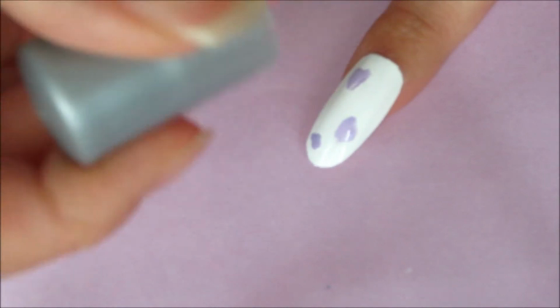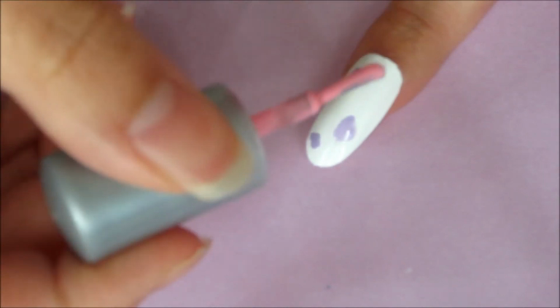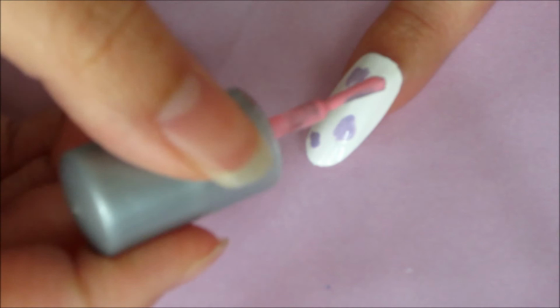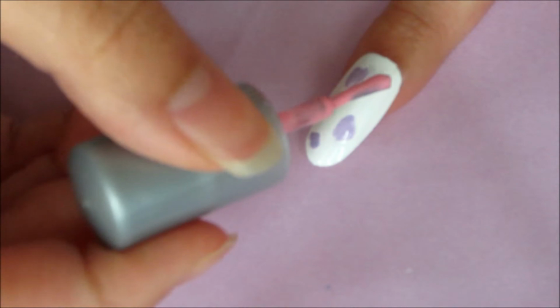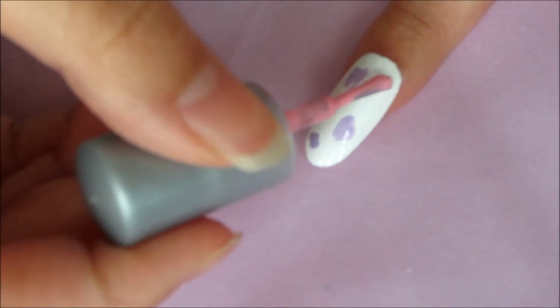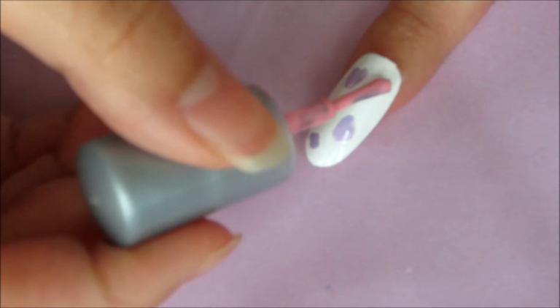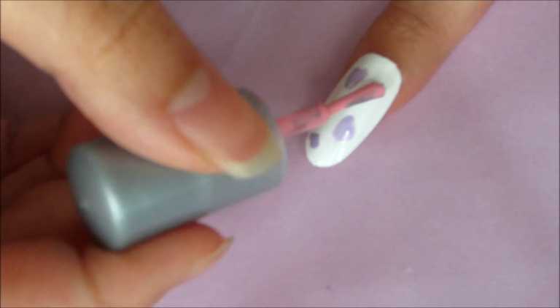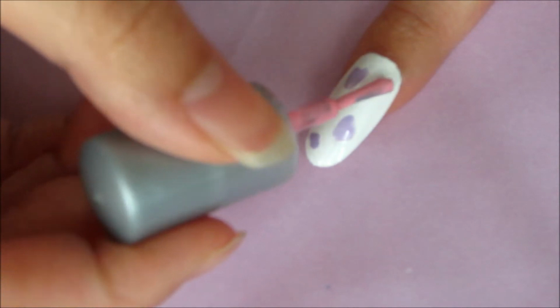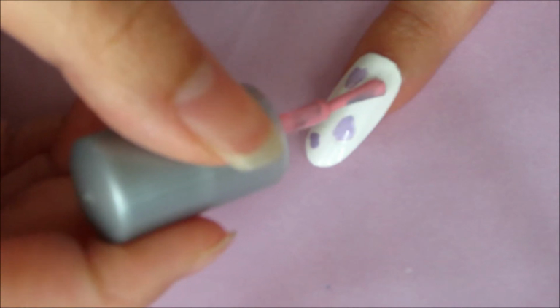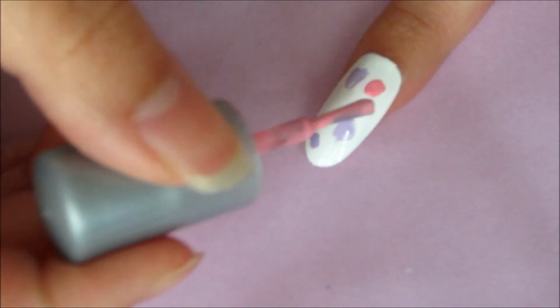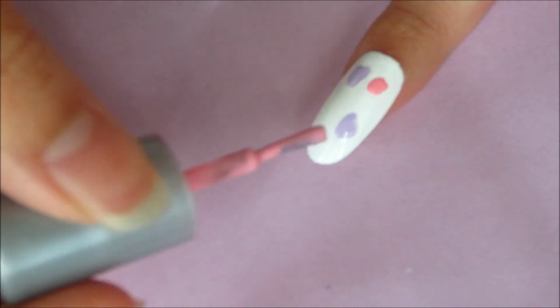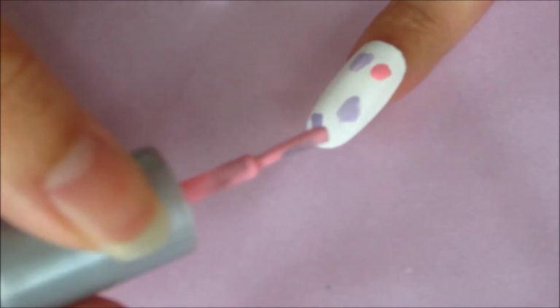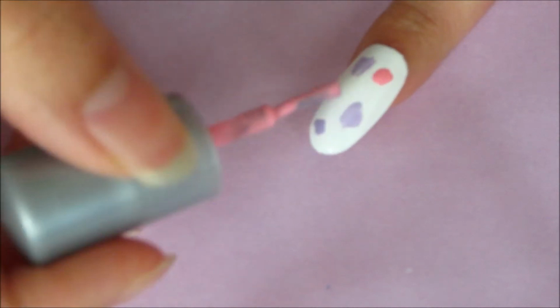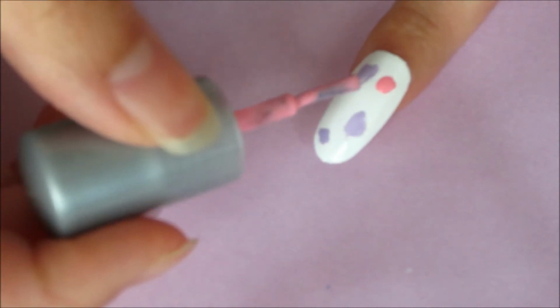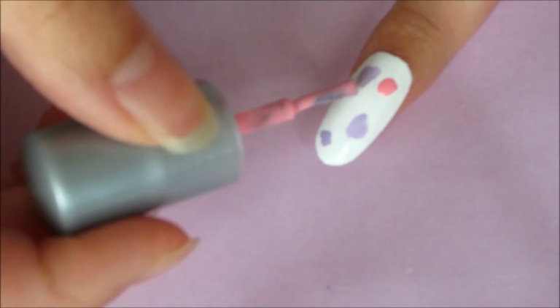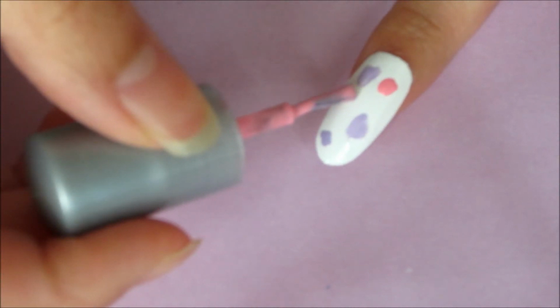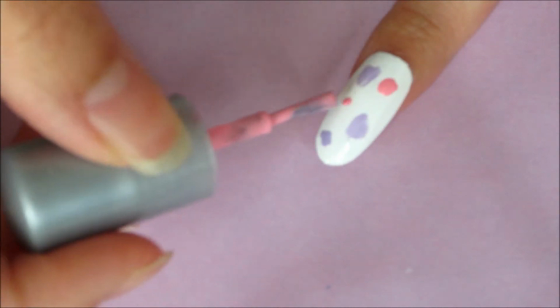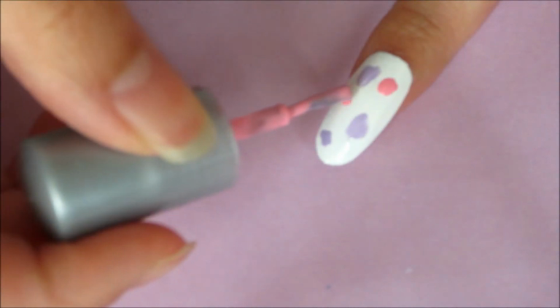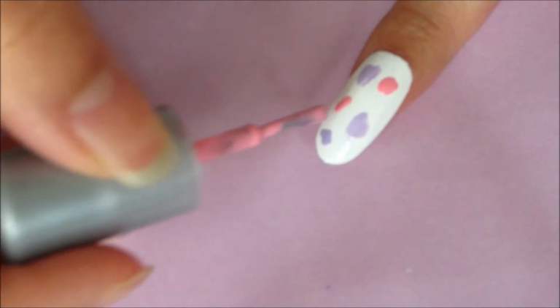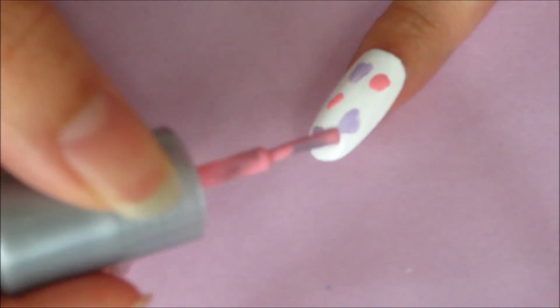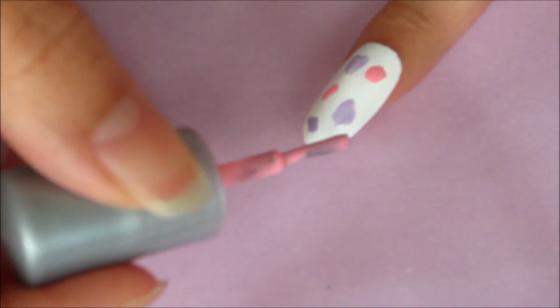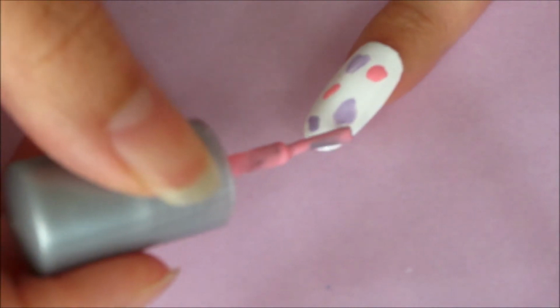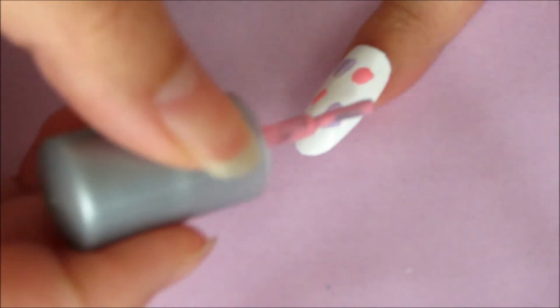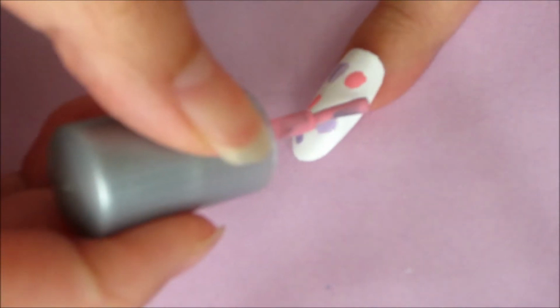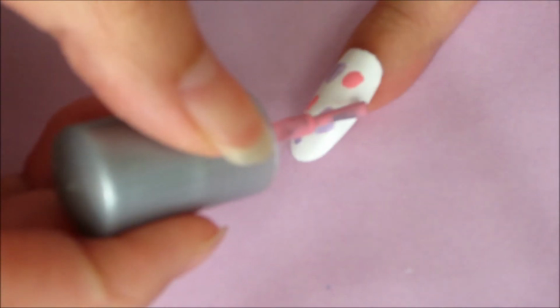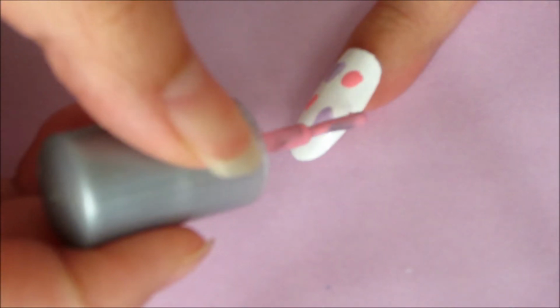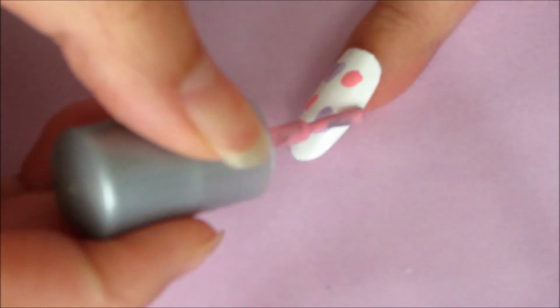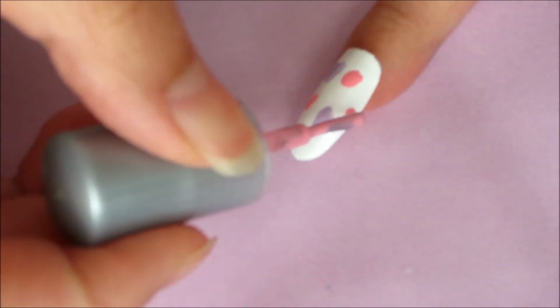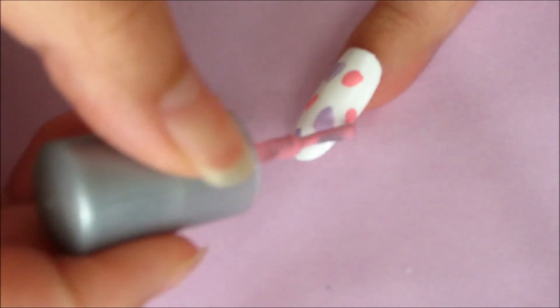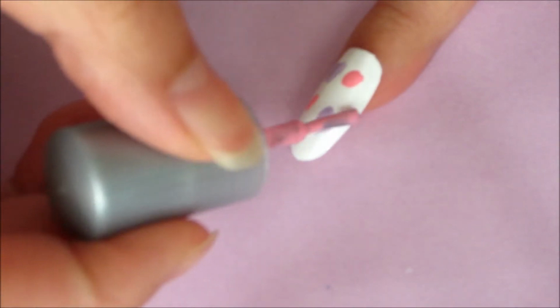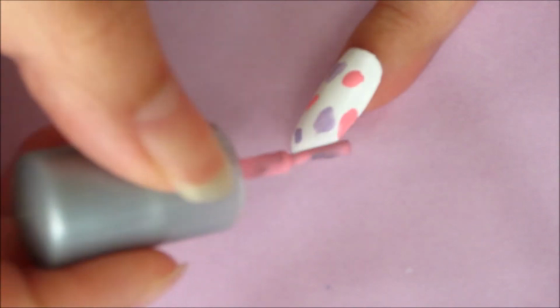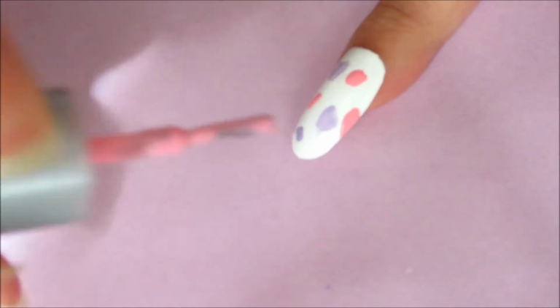make heart-shaped spots. This will be perfect for Valentine's Day.